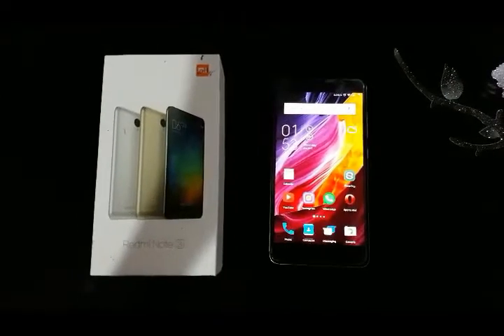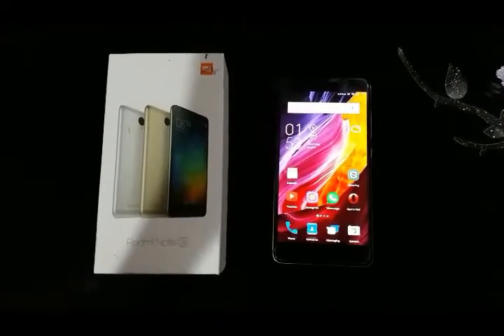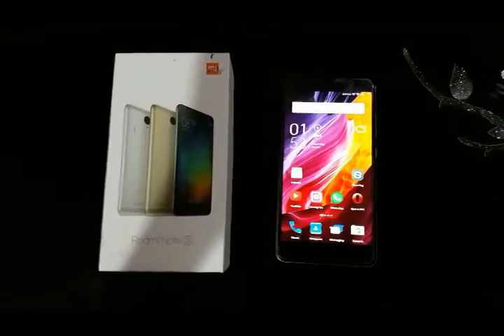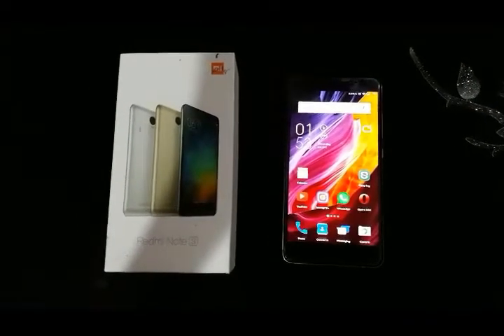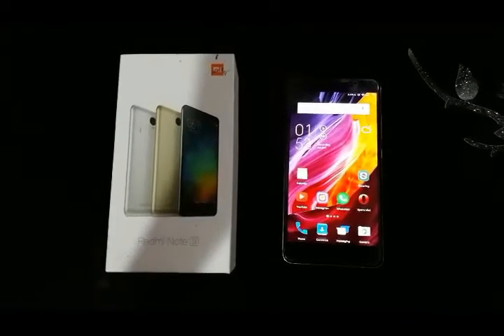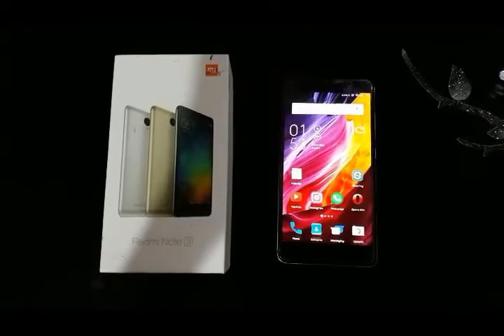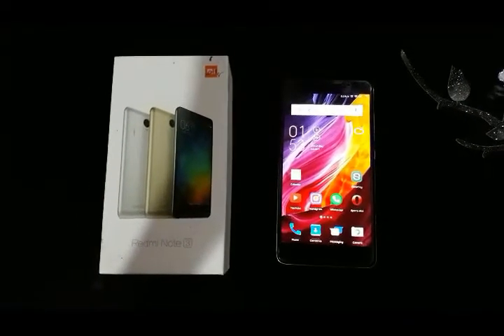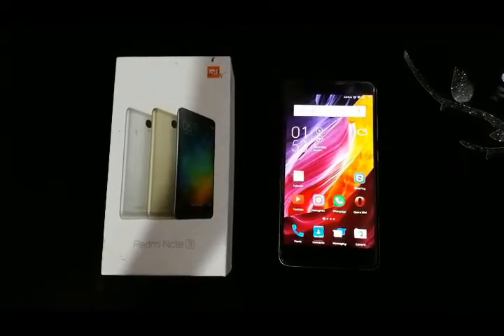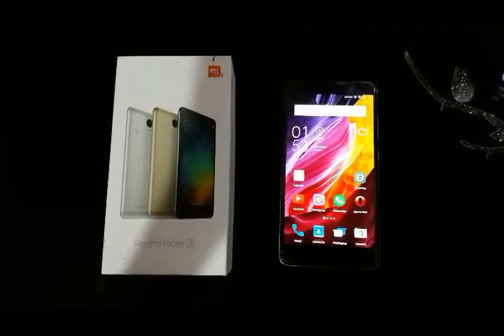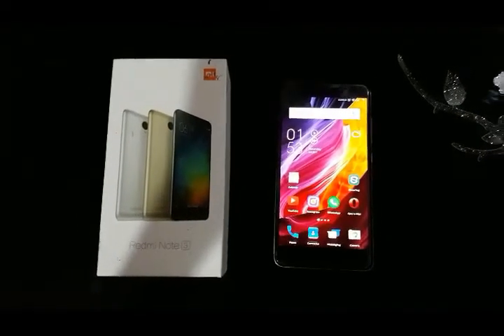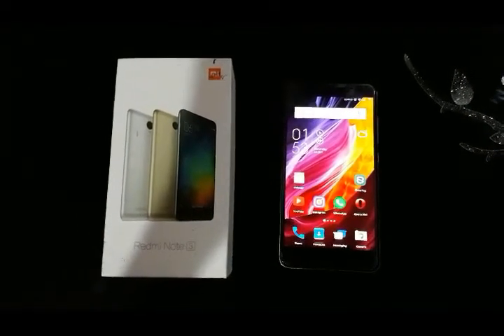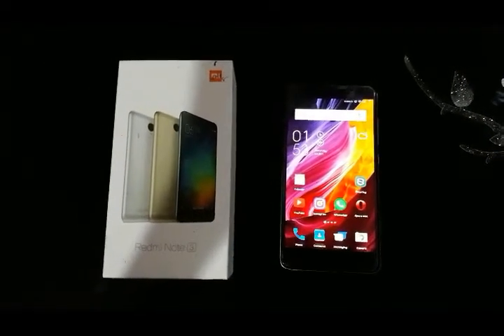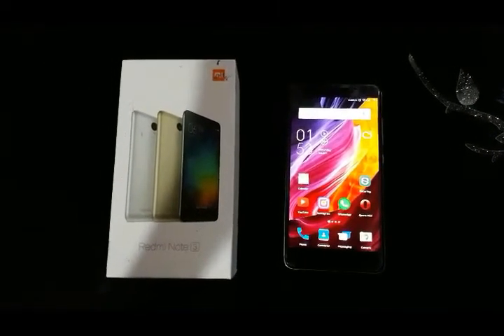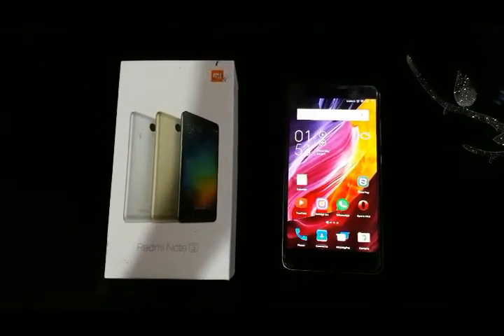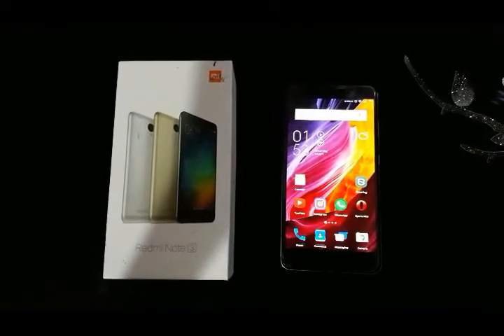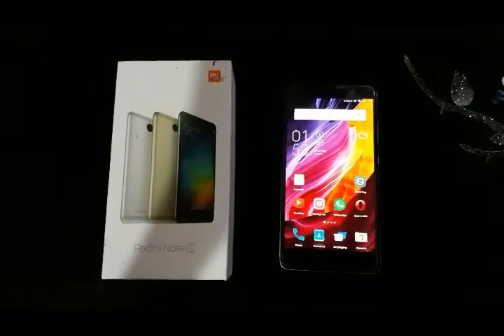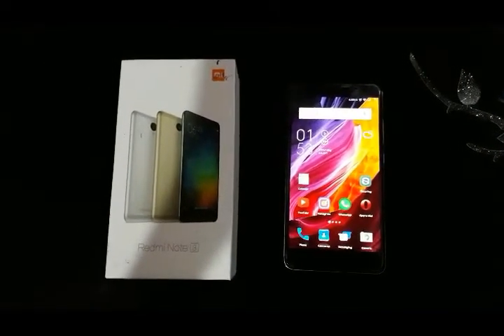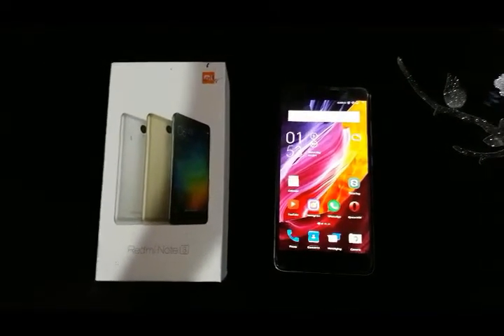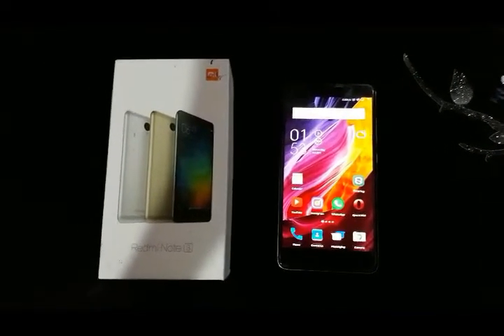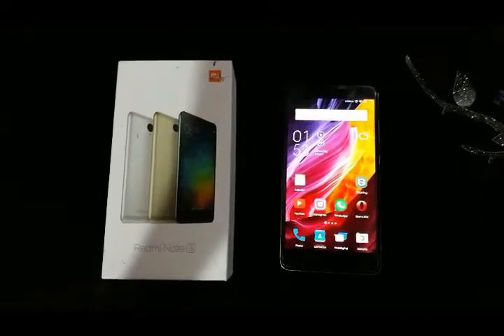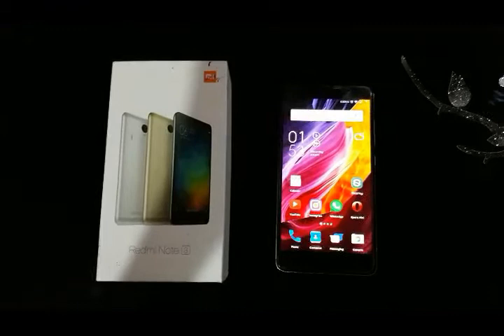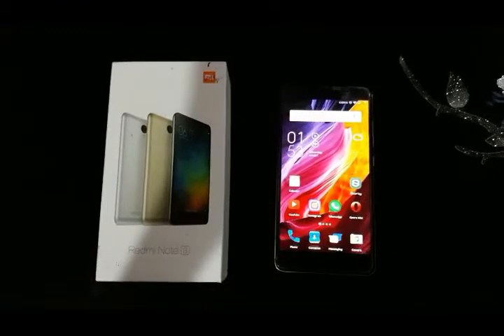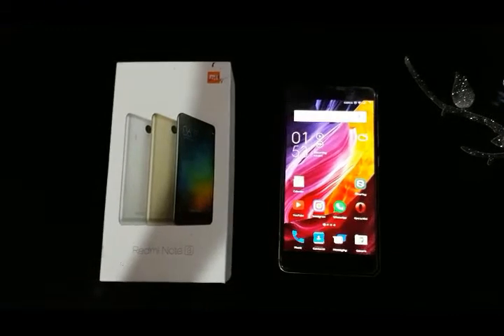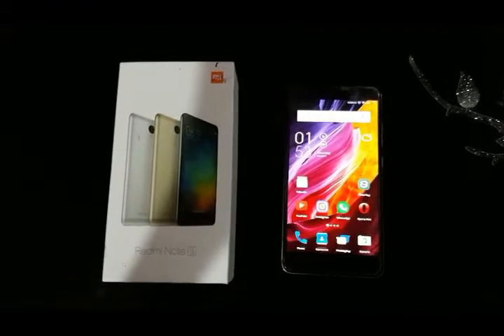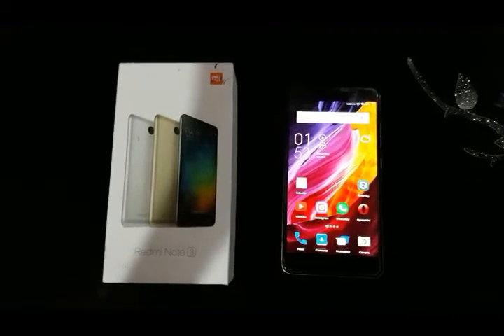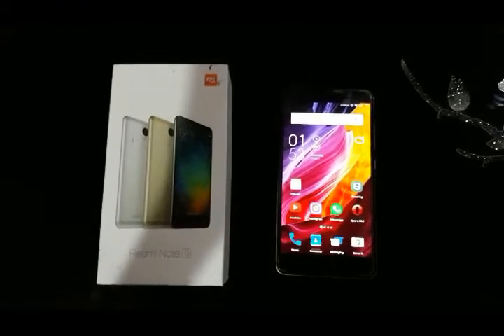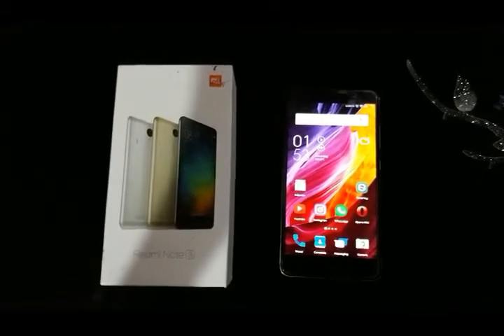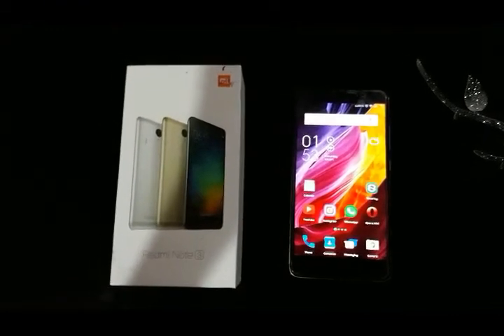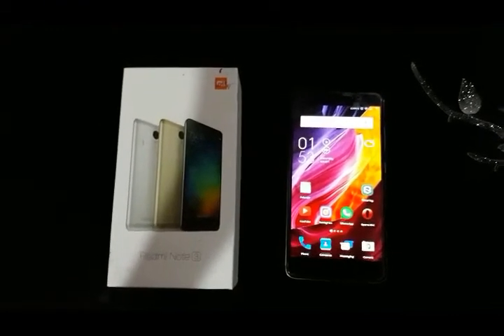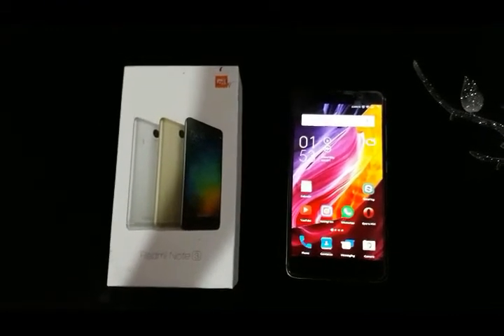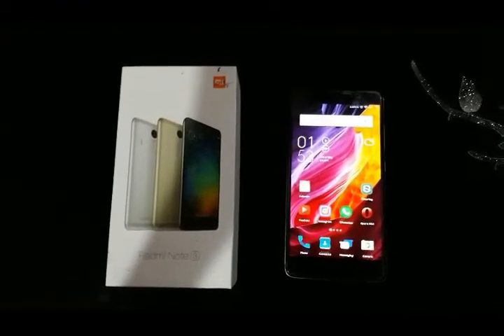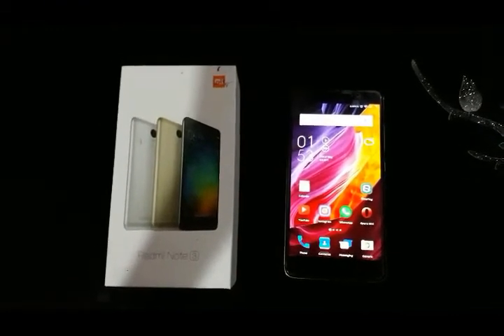Hello friends, this is Manu from Technomac. Today I am going to review Xiaomi Redmi Note 3. So let's start with this video.